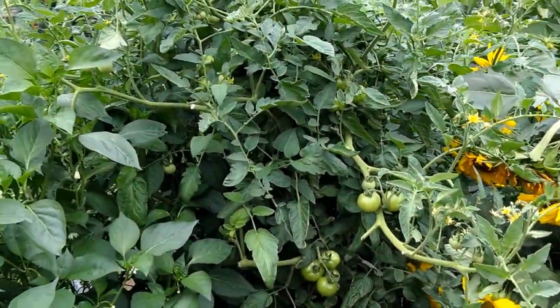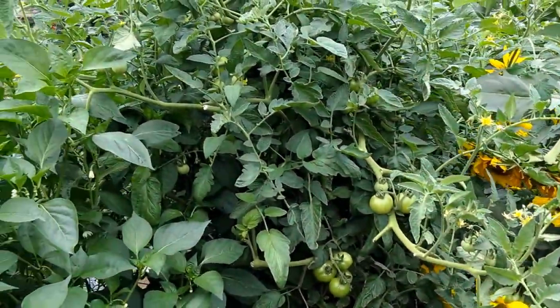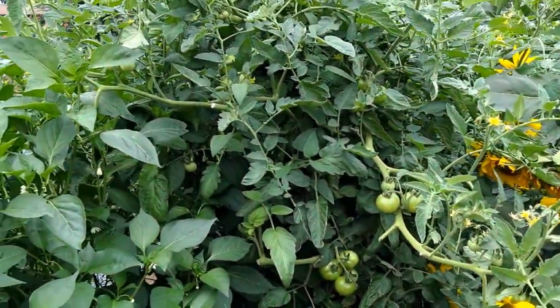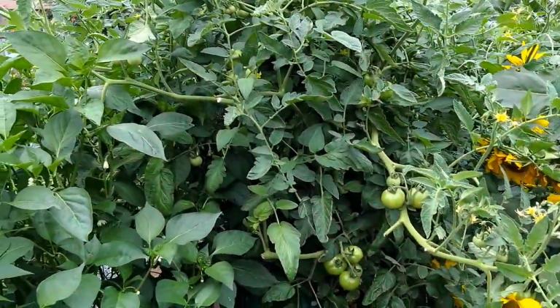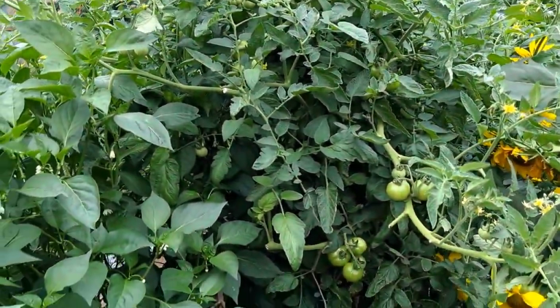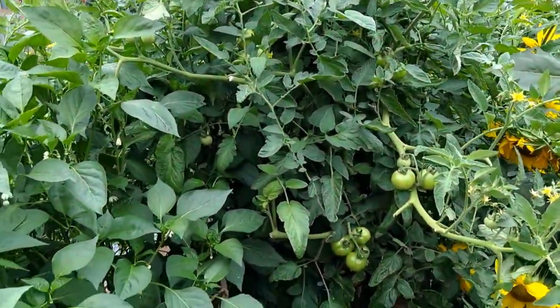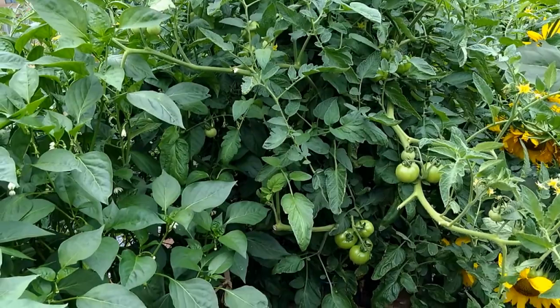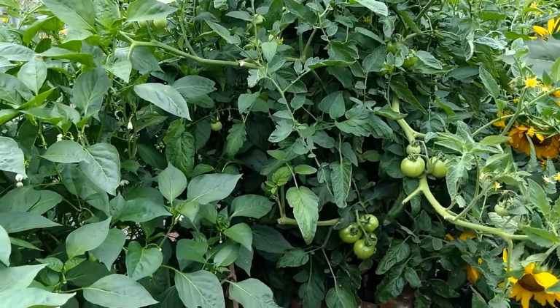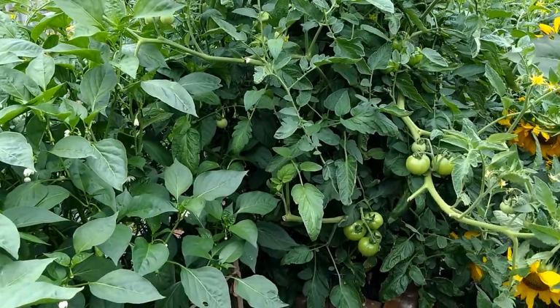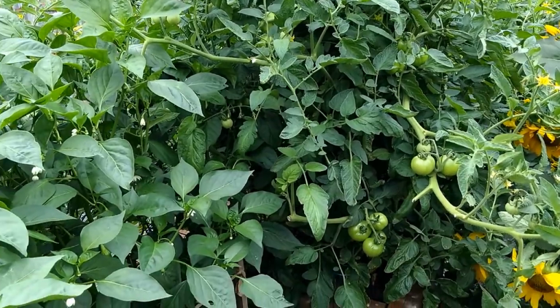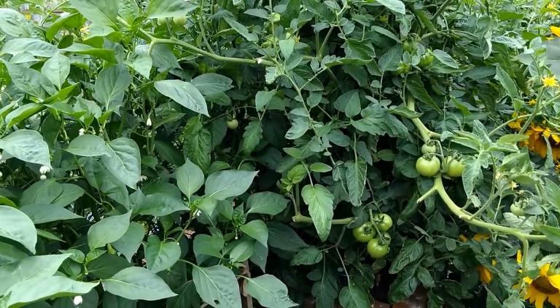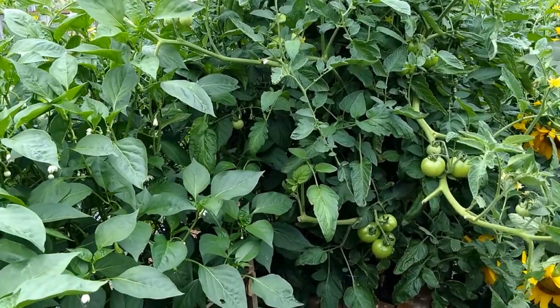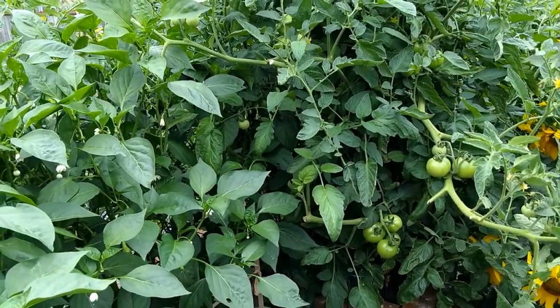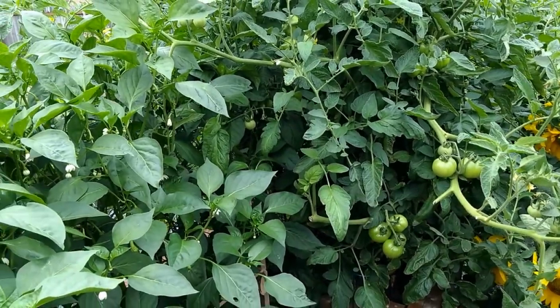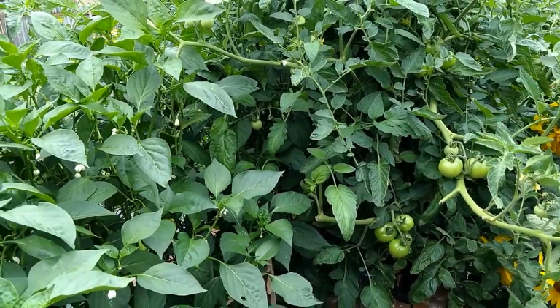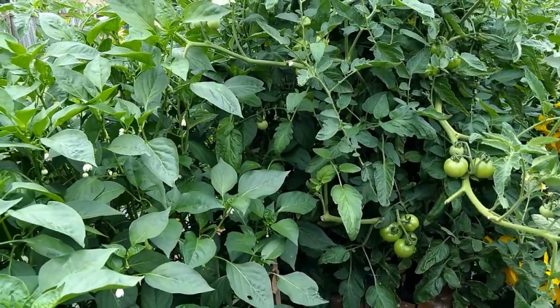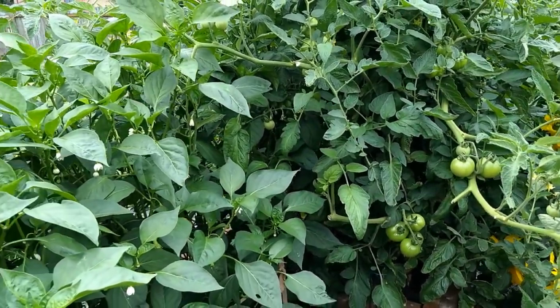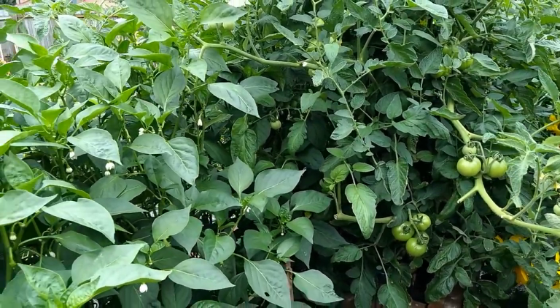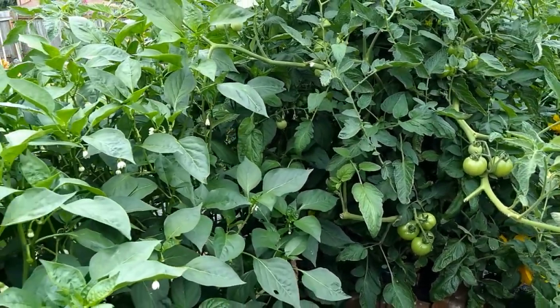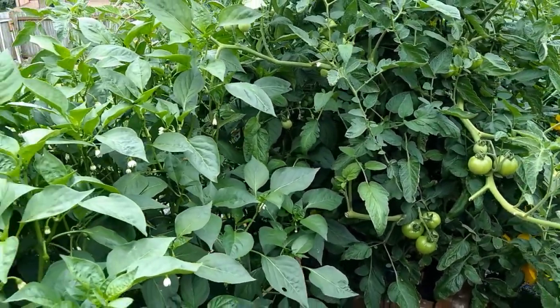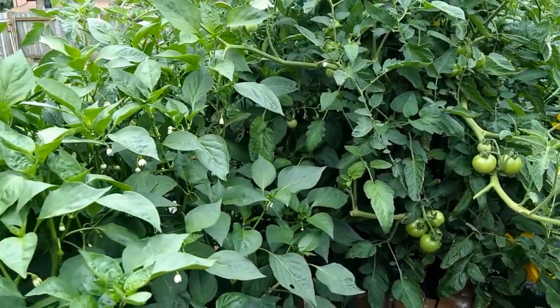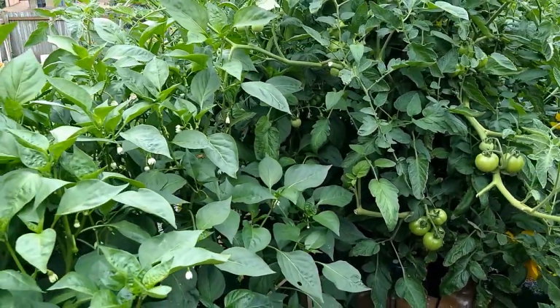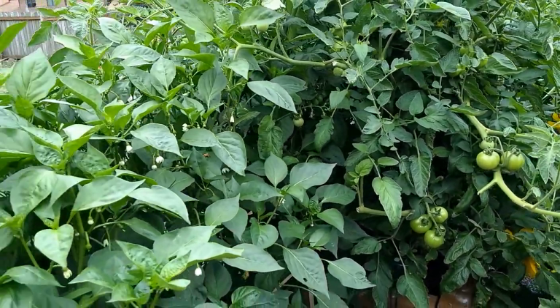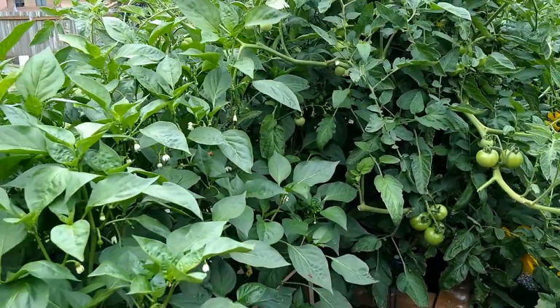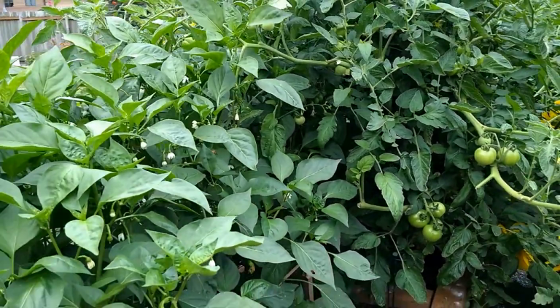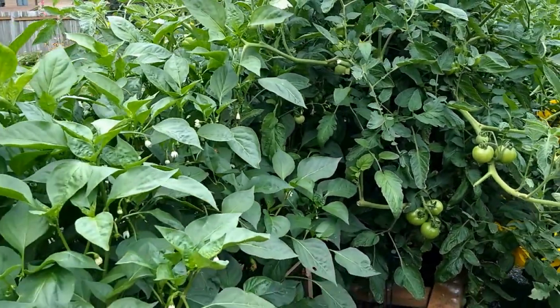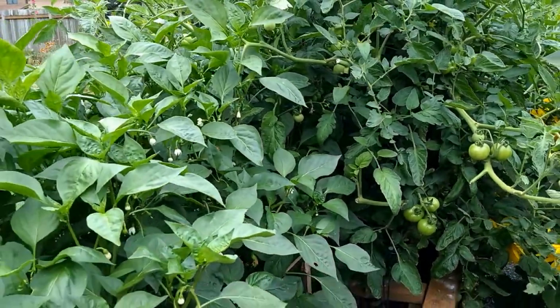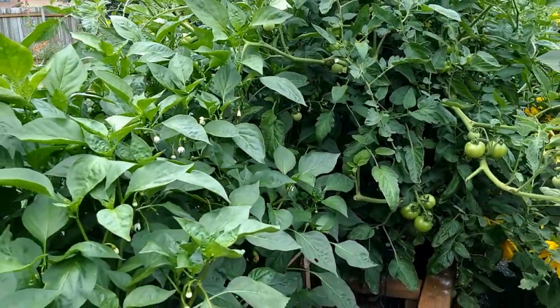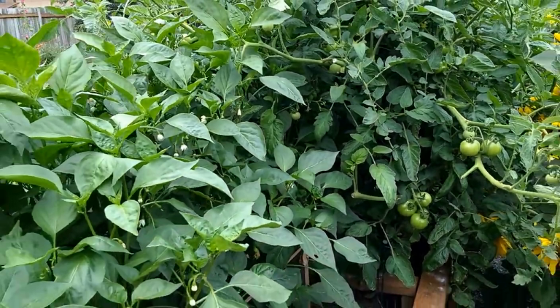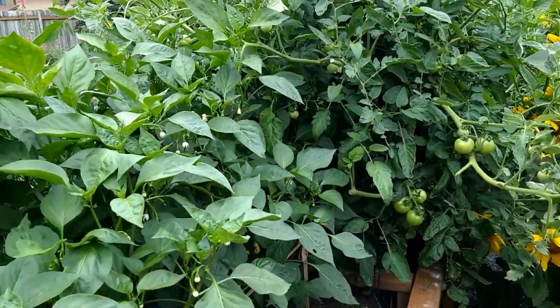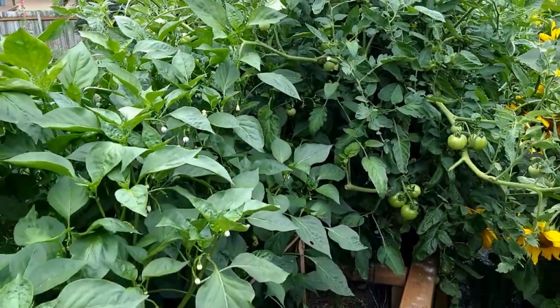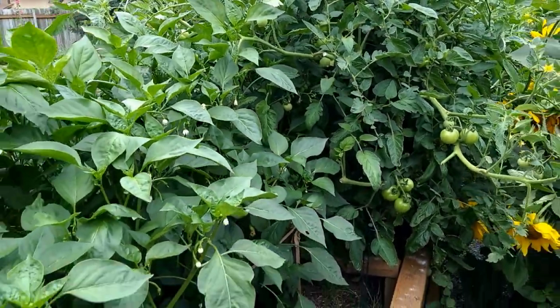Tomato plants are finally getting a lot of tomatoes. Still green, so hopefully they'll ripen up.